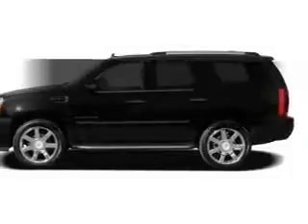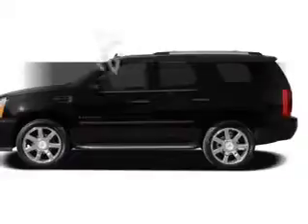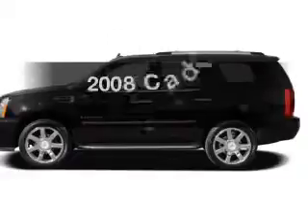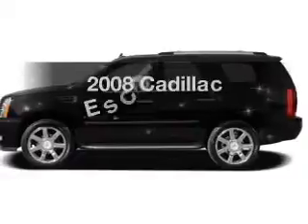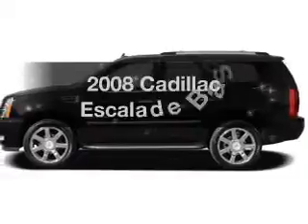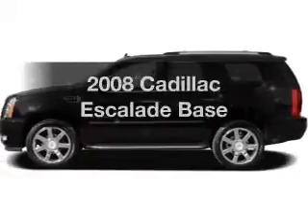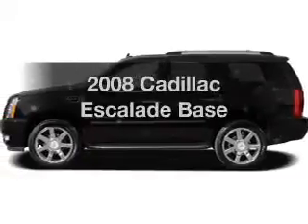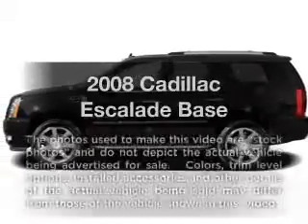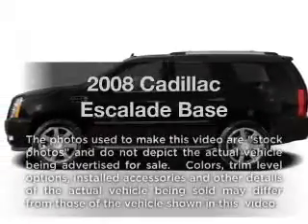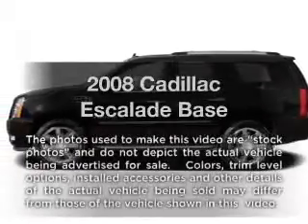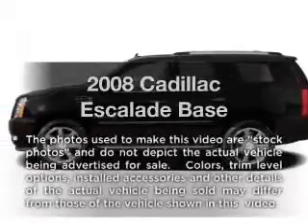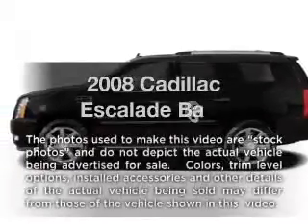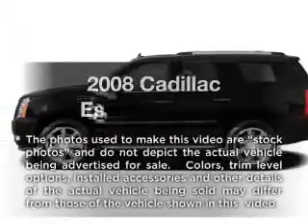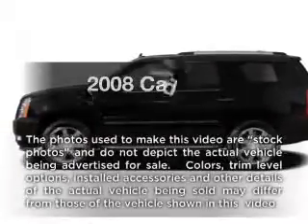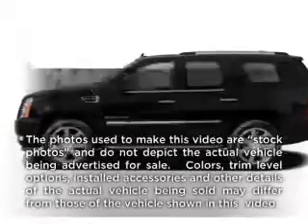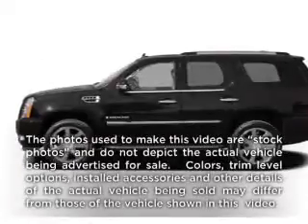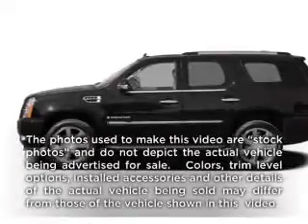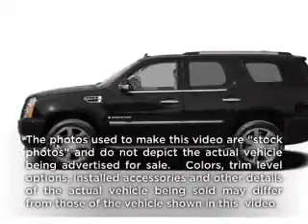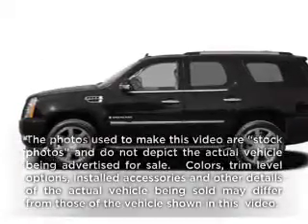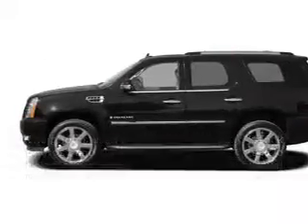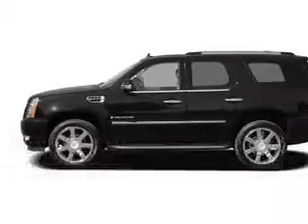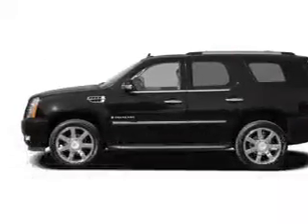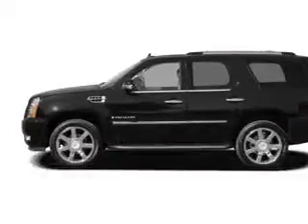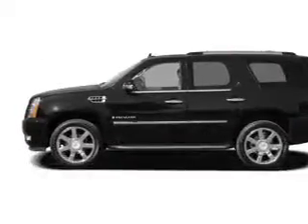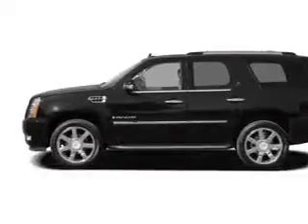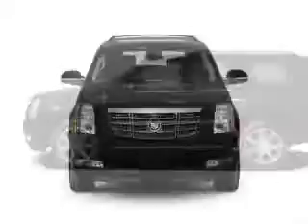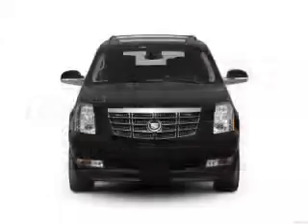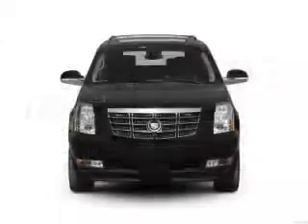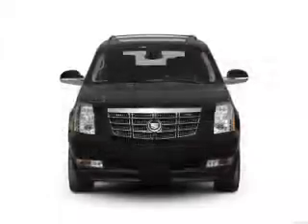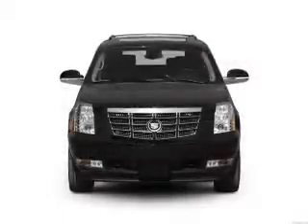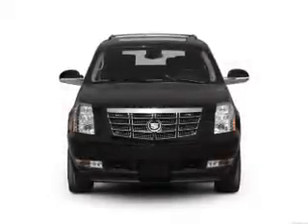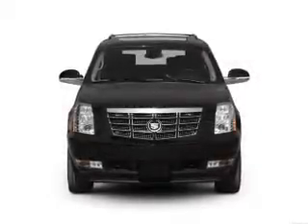Get noticed in this 2008 Cadillac Escalade. If you're looking for a first-rate auto, this one could be yours today.